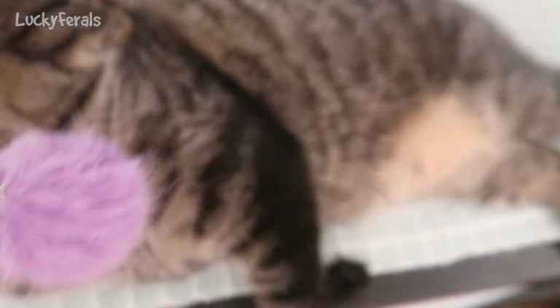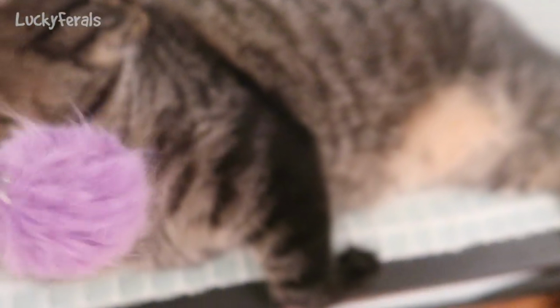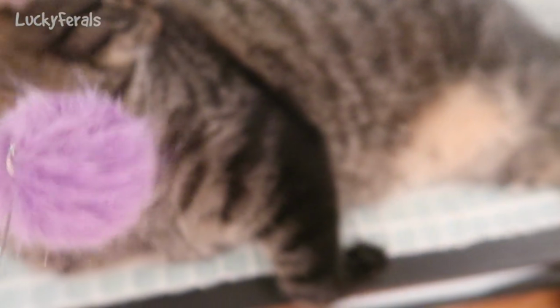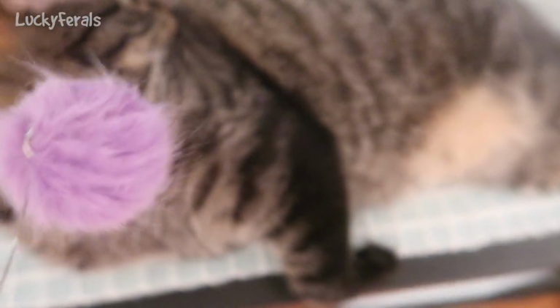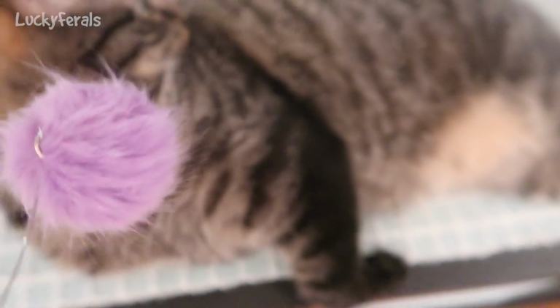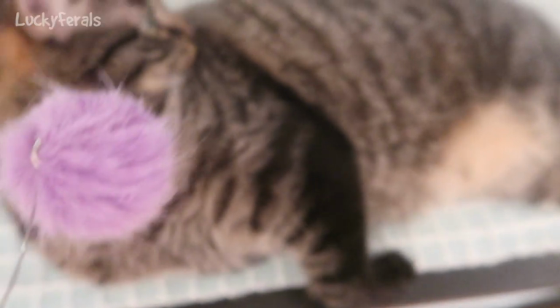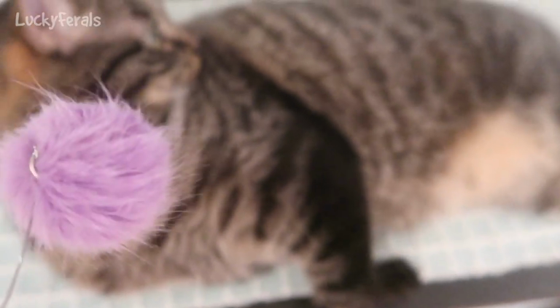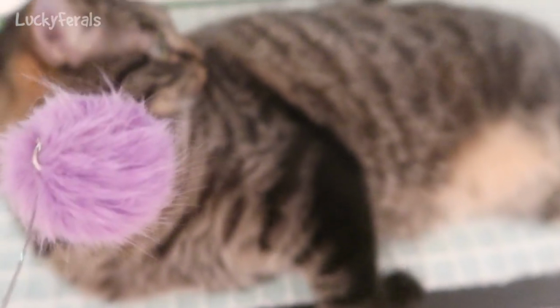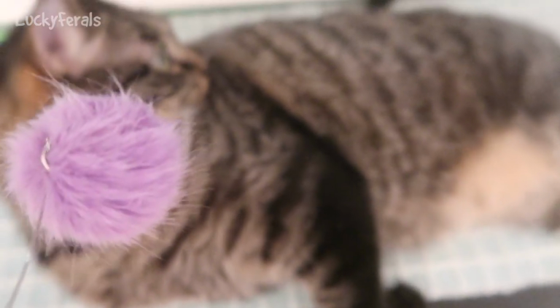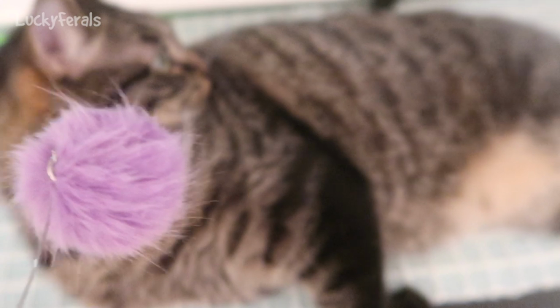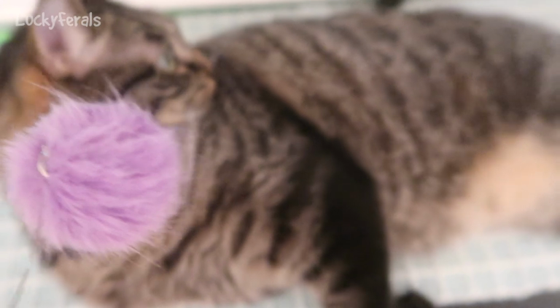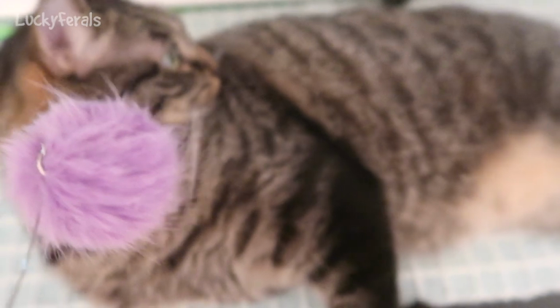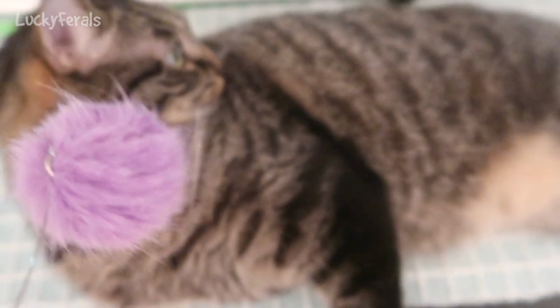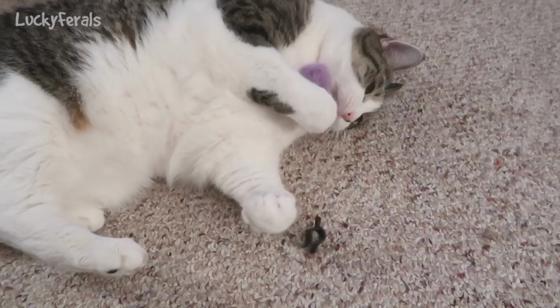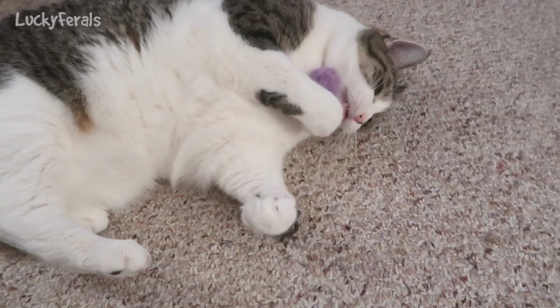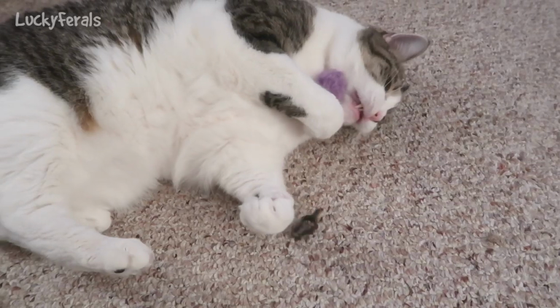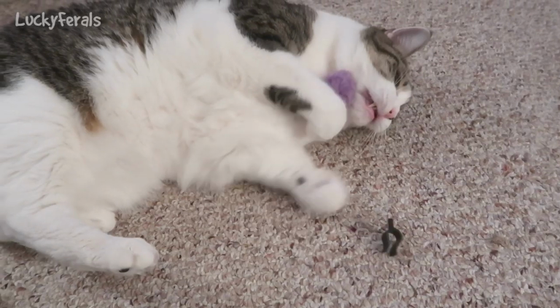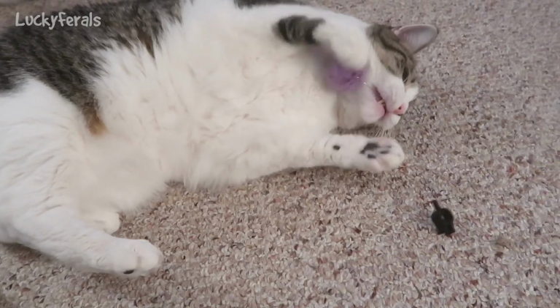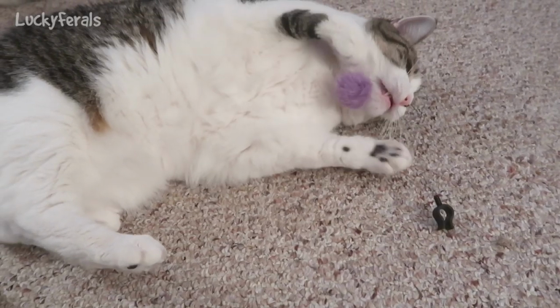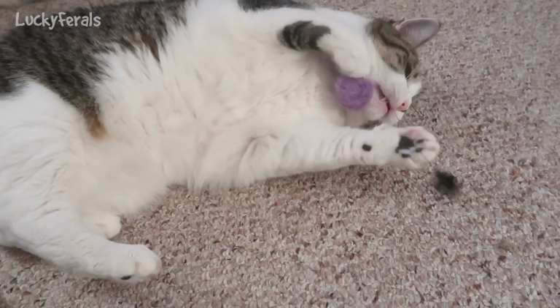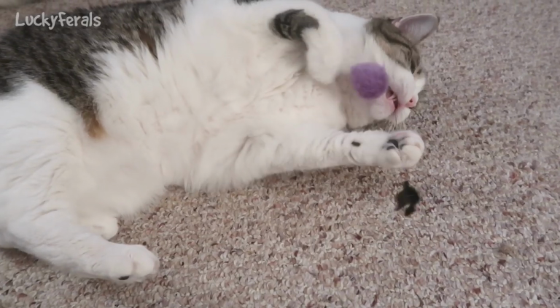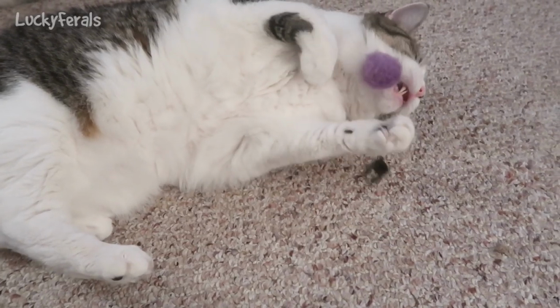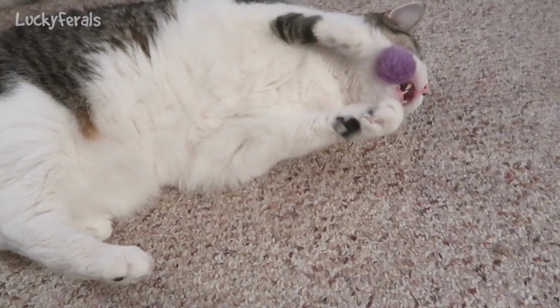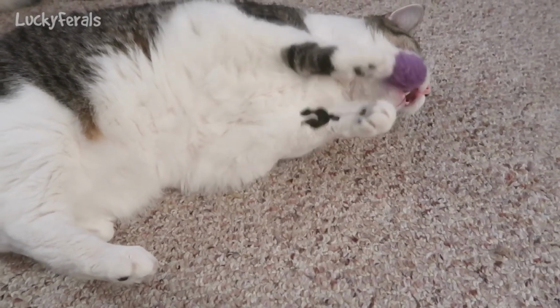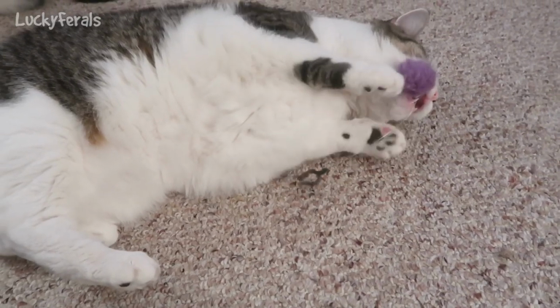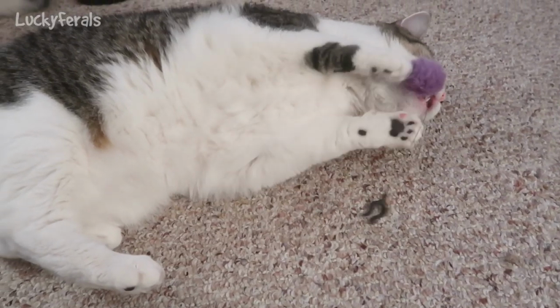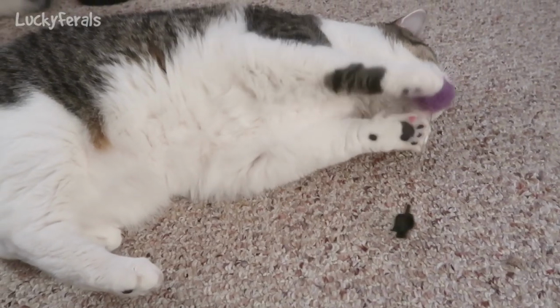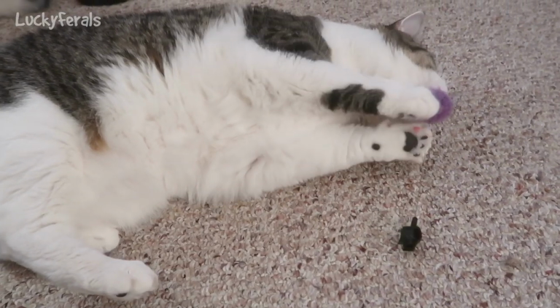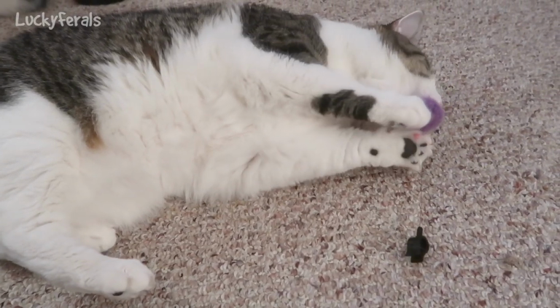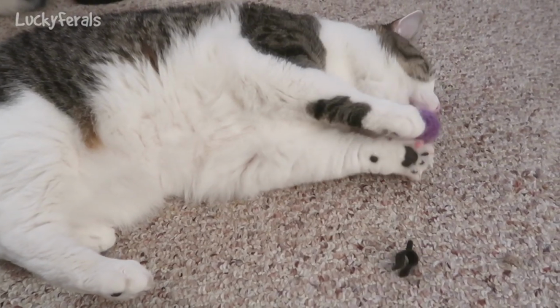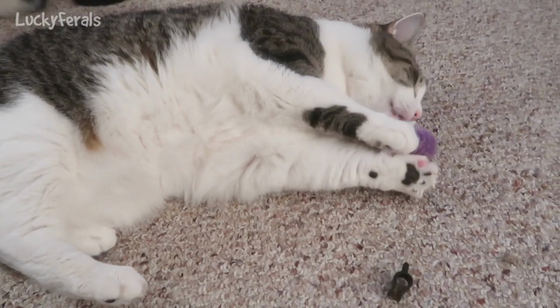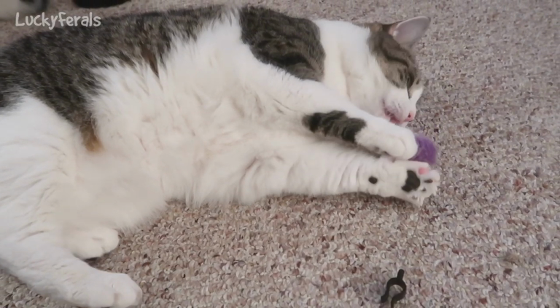Zim says don't bother me, I'm resting. Stella says she'll only play with it when it's not attached to anything.